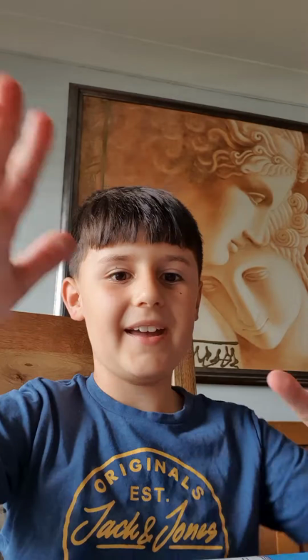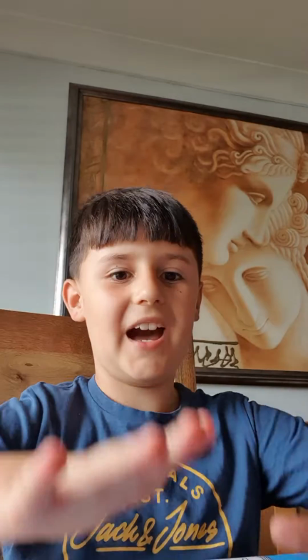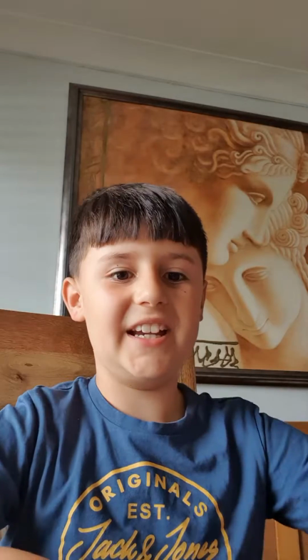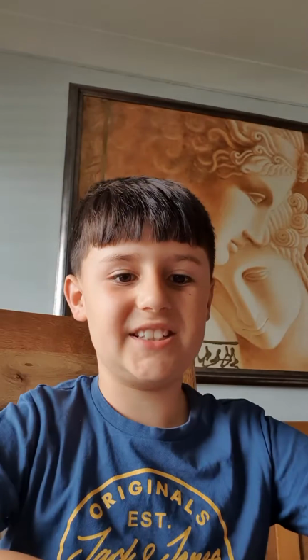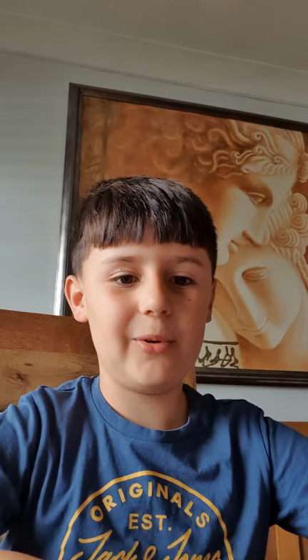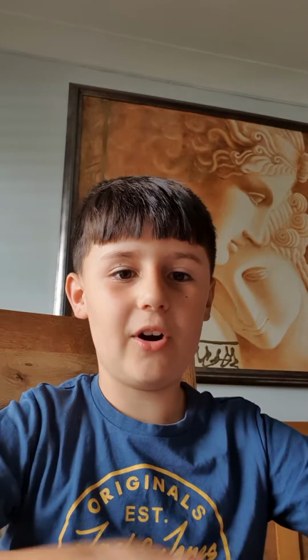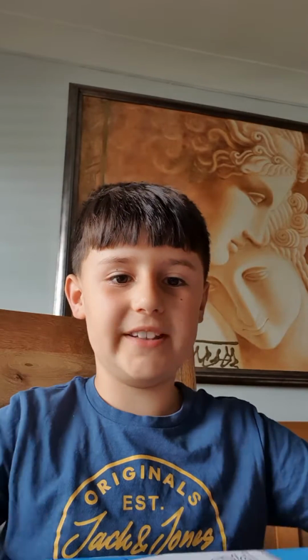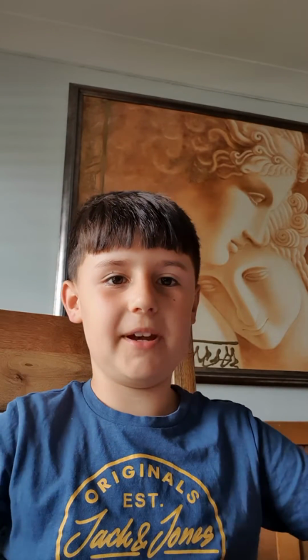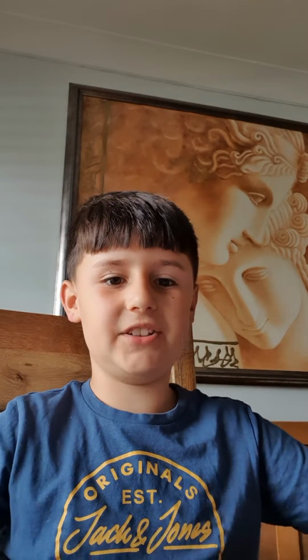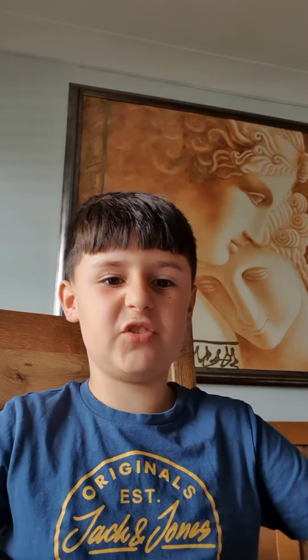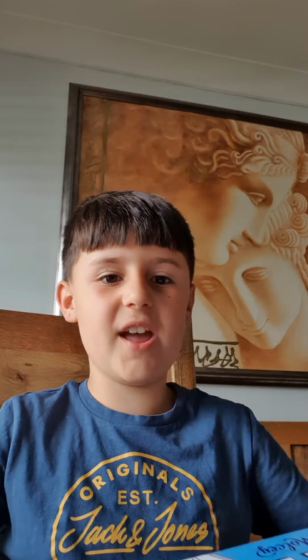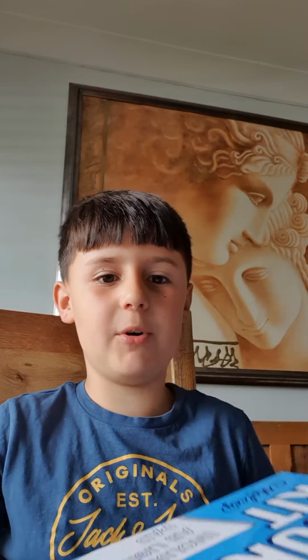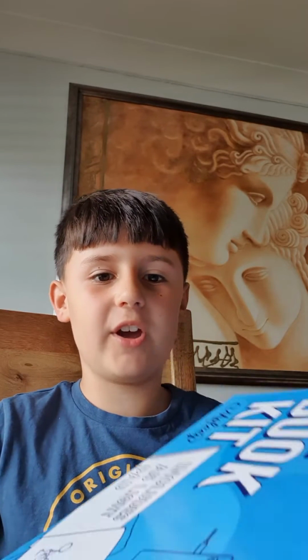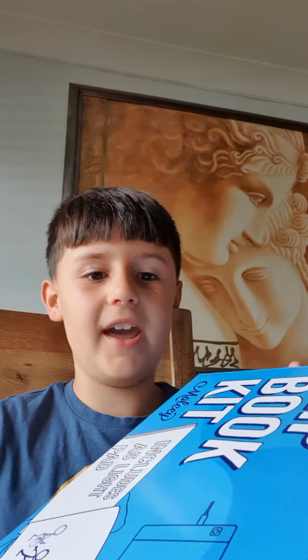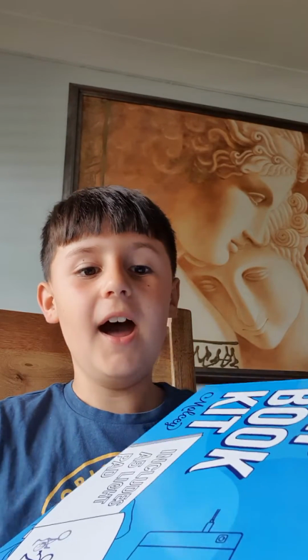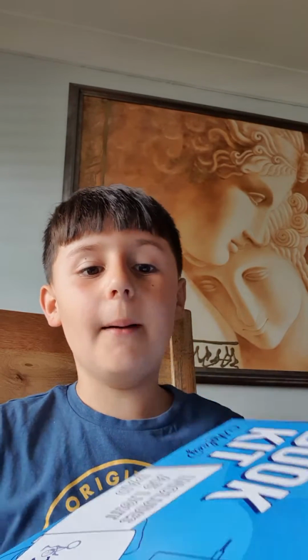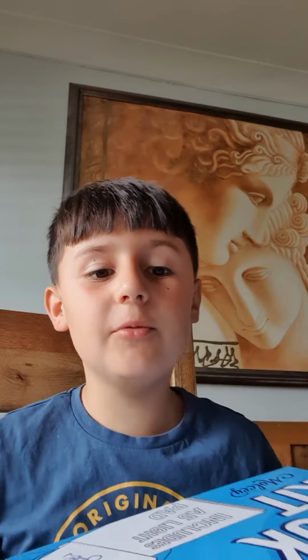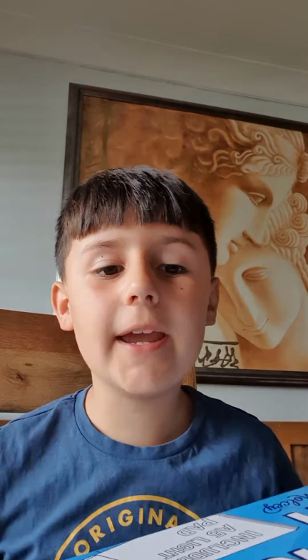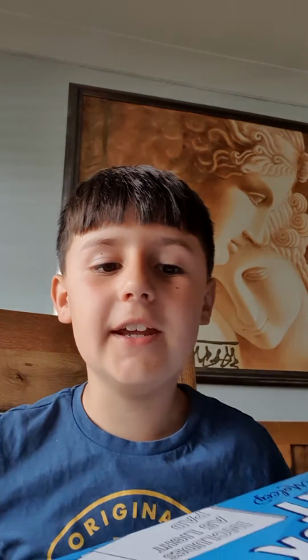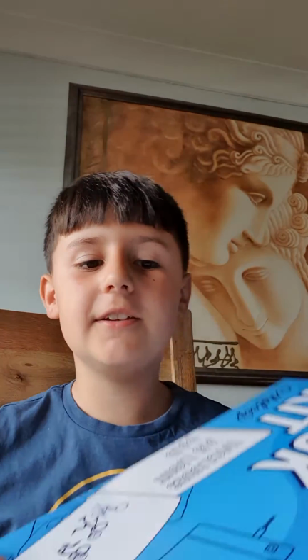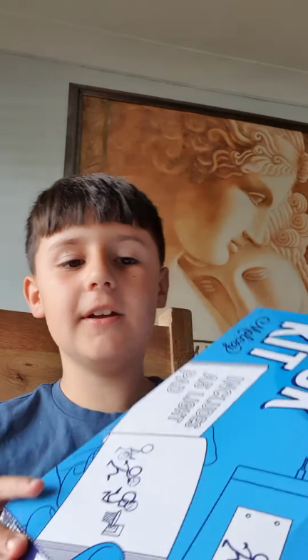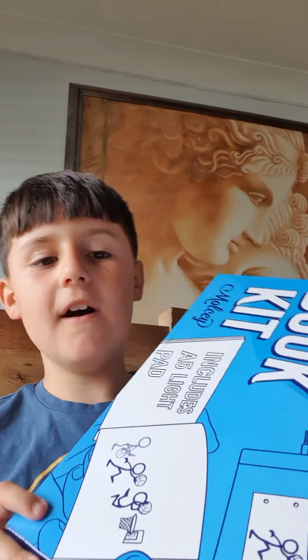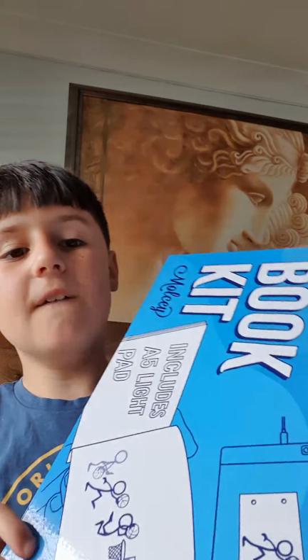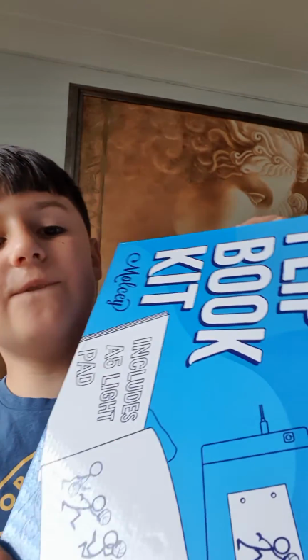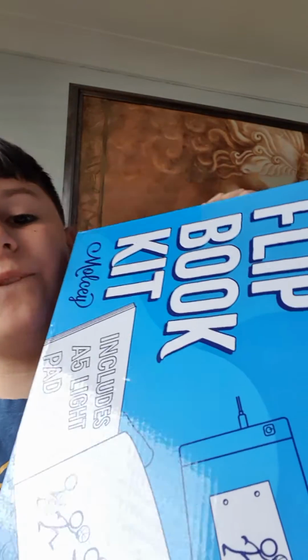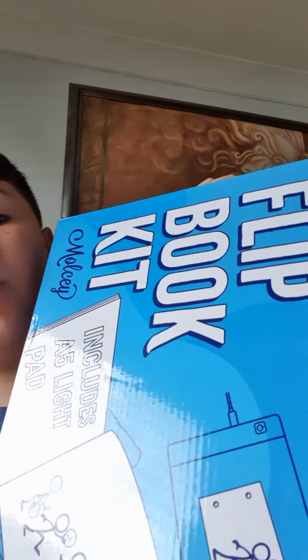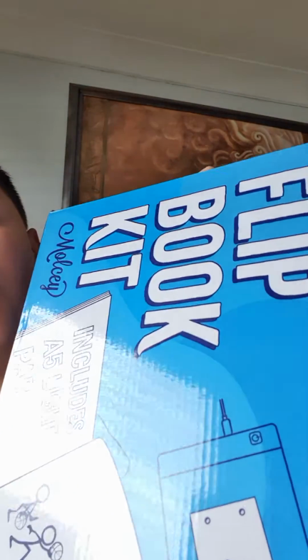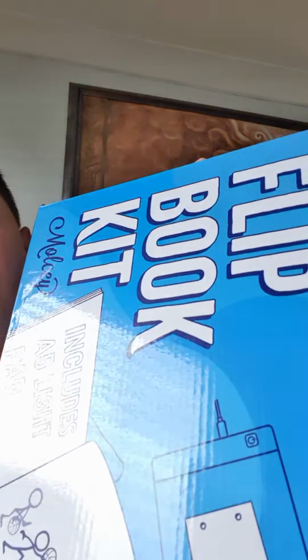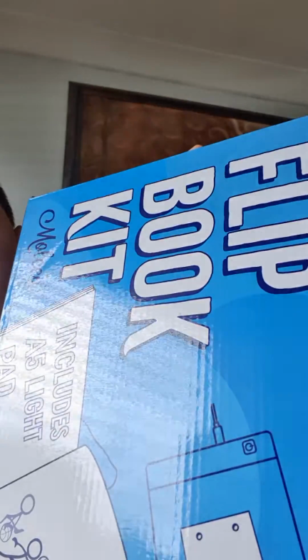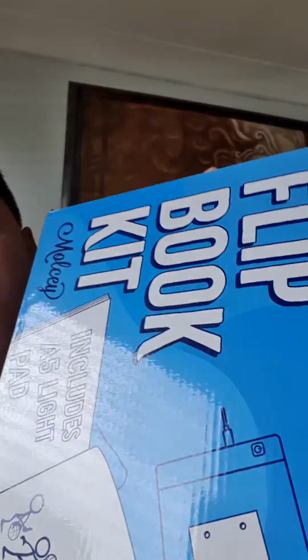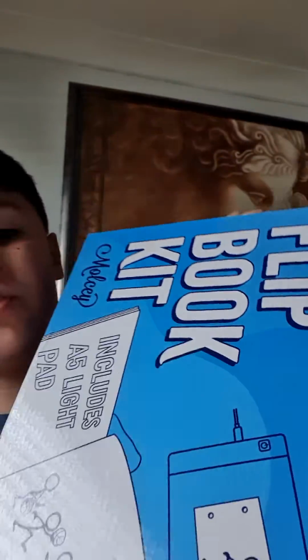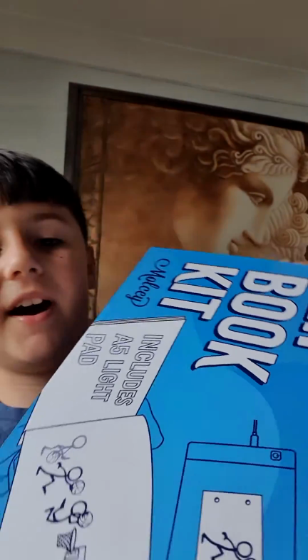Guys, we got Andy Mason's flipbook kit. I've been waiting for this for a long time.